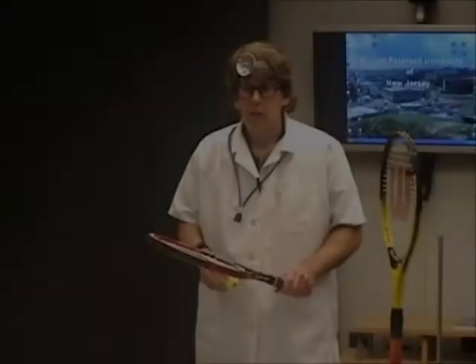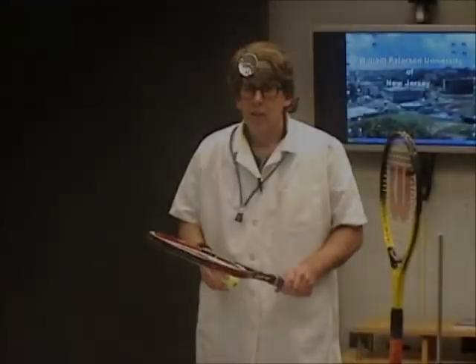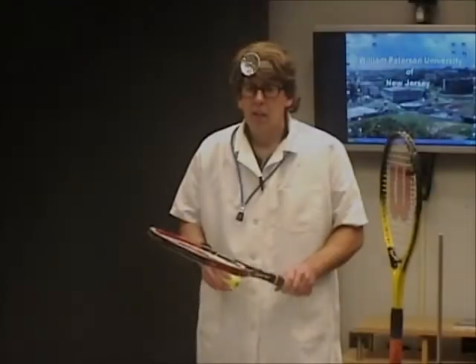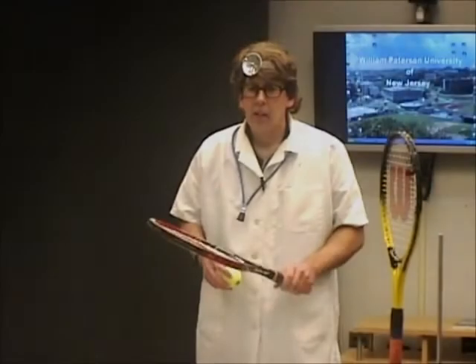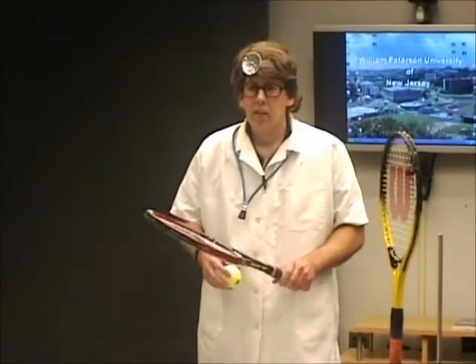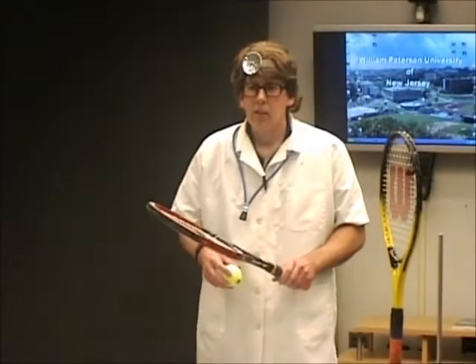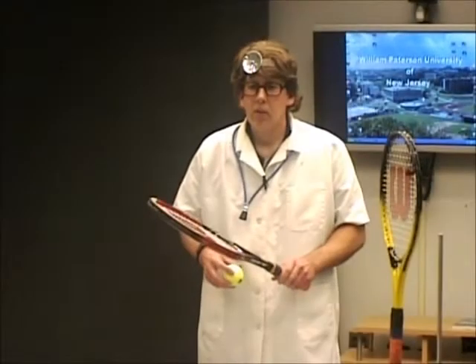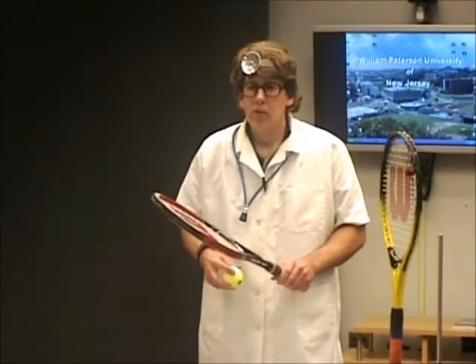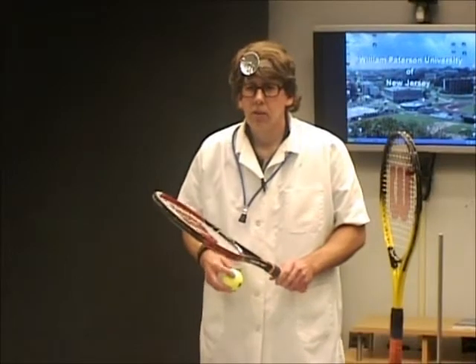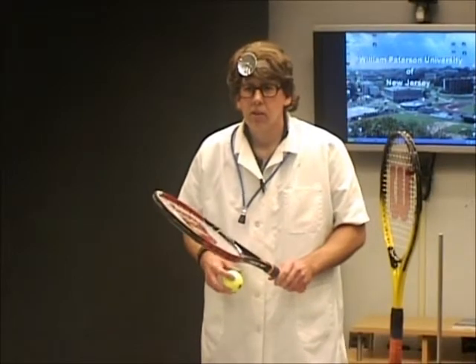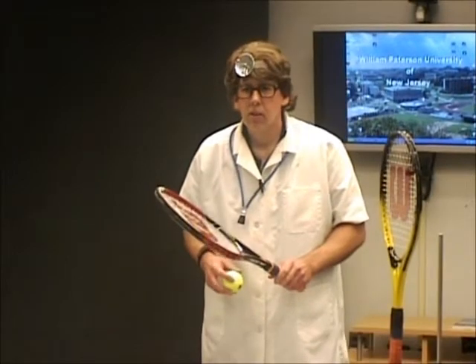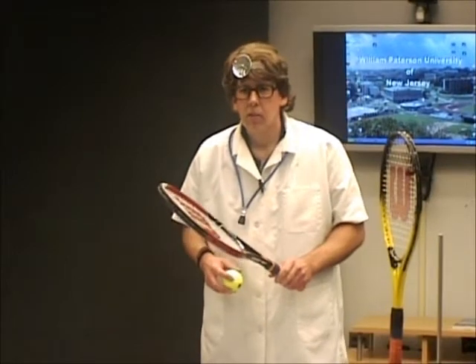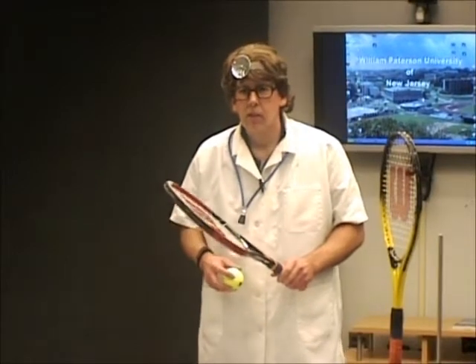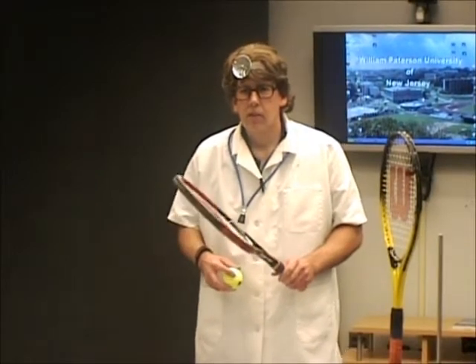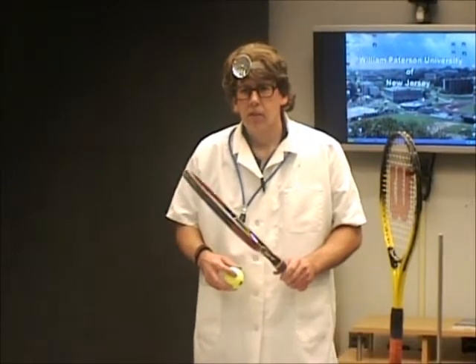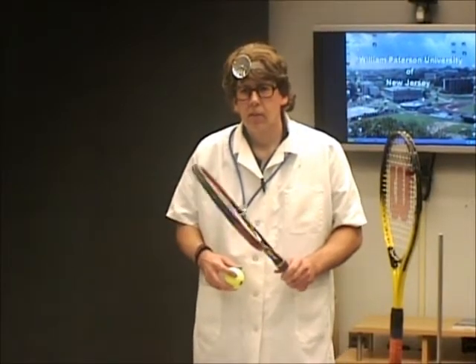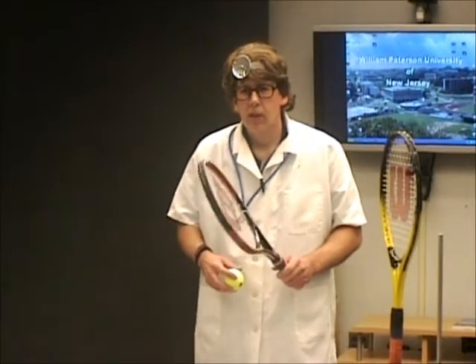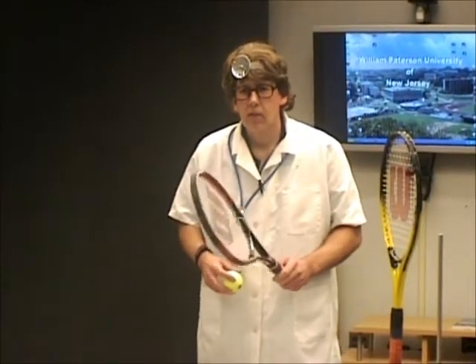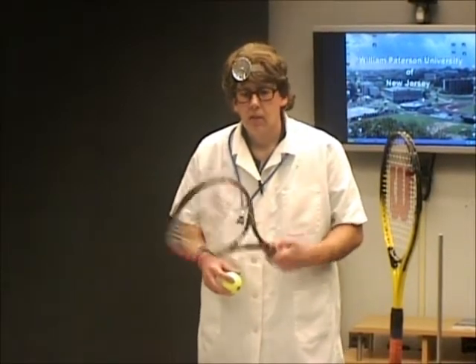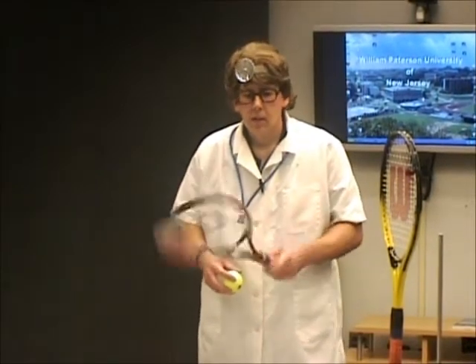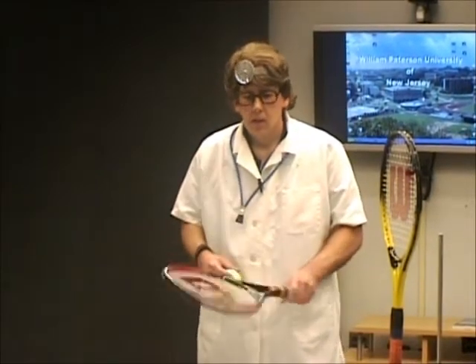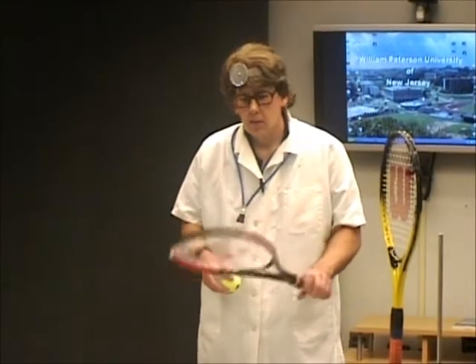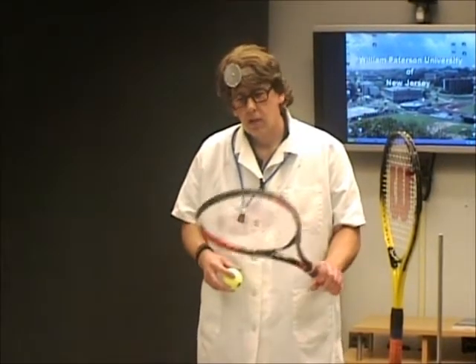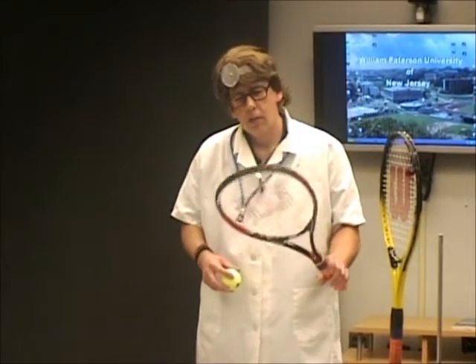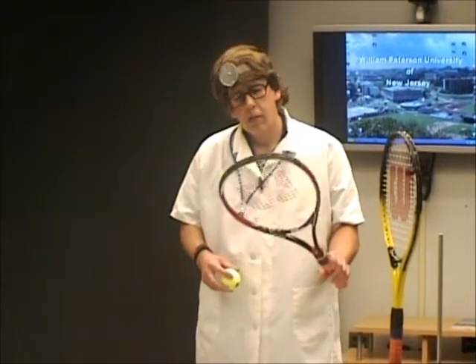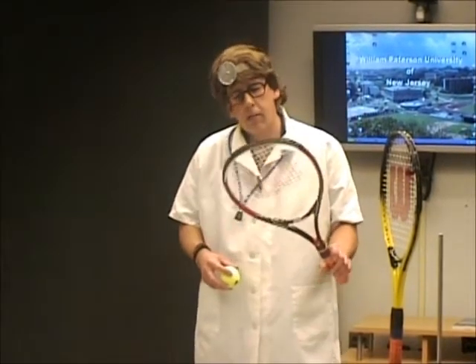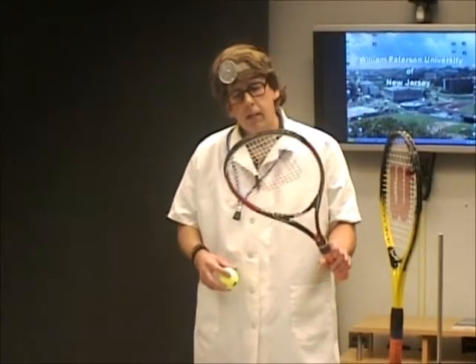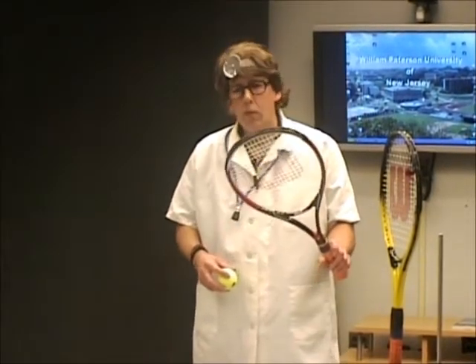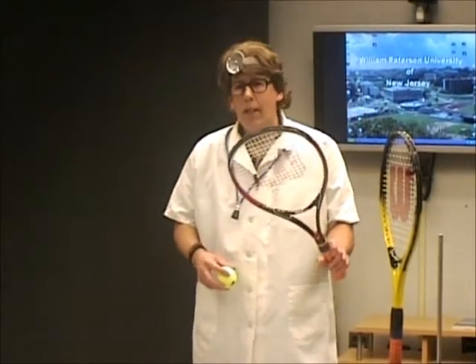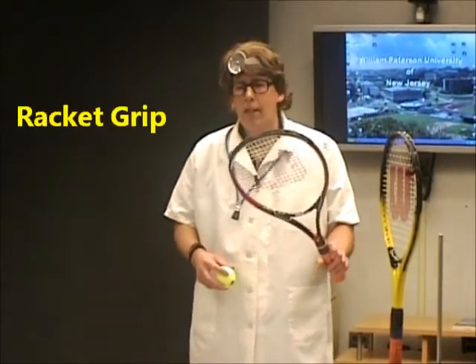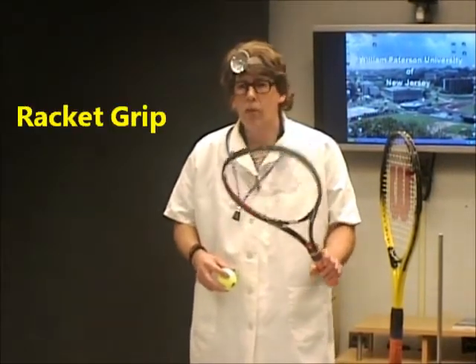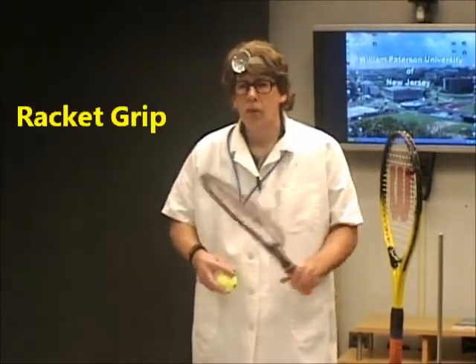I'm back again. Dr. Bones here, talking about physics of tennis. I wanted to talk a little bit about the racket grip.